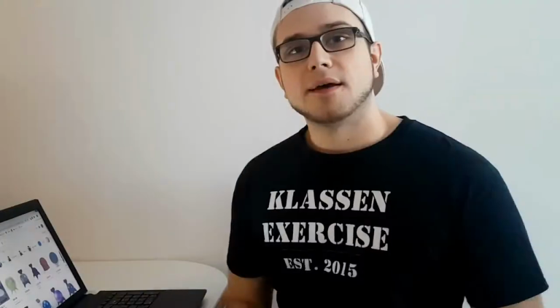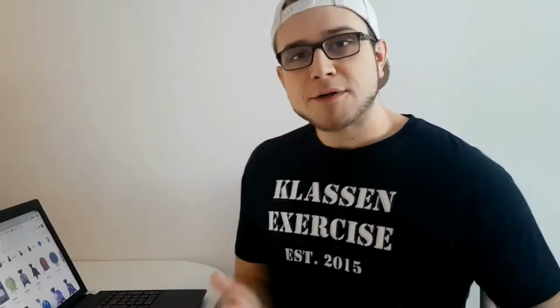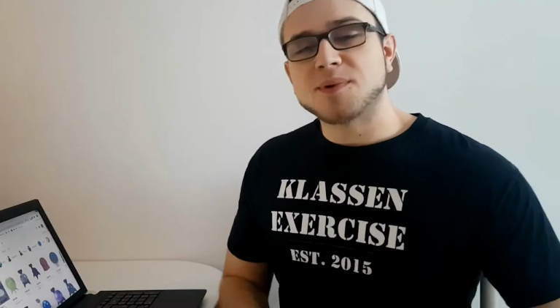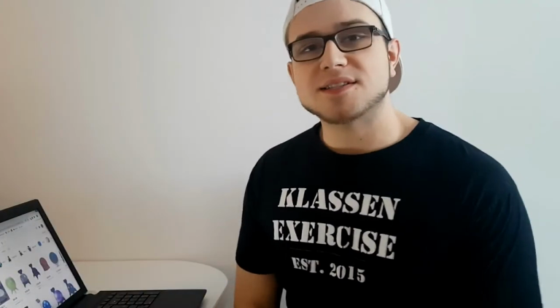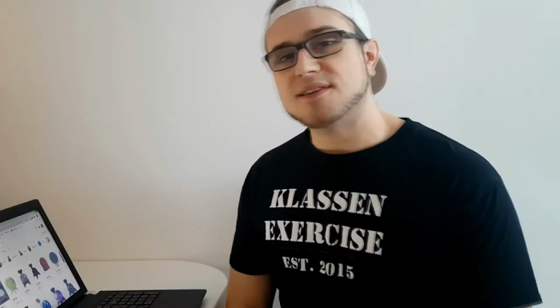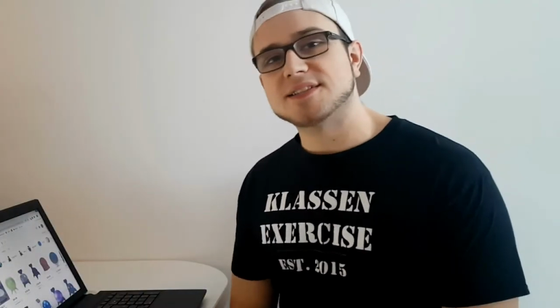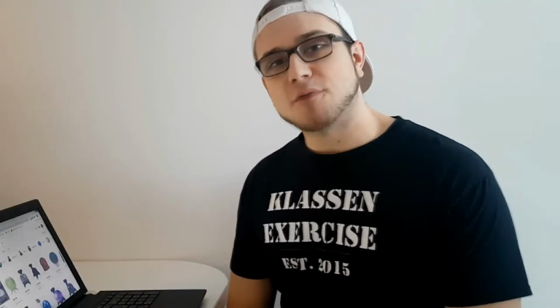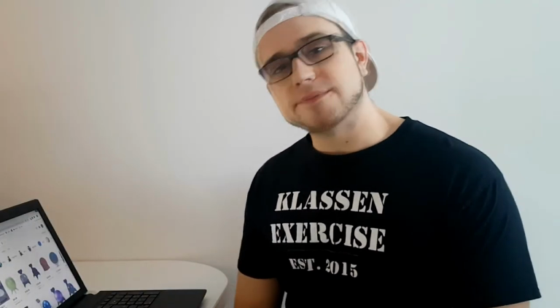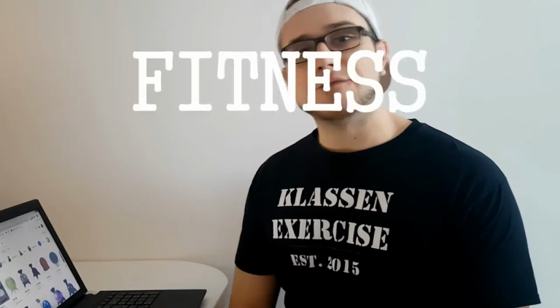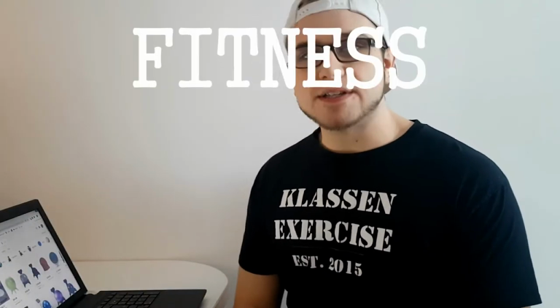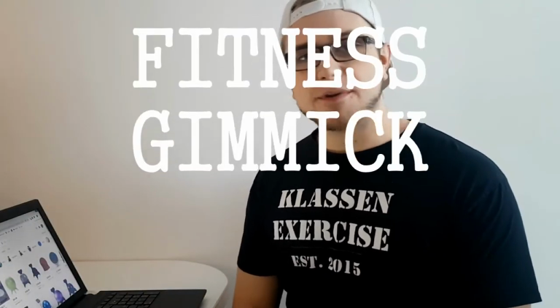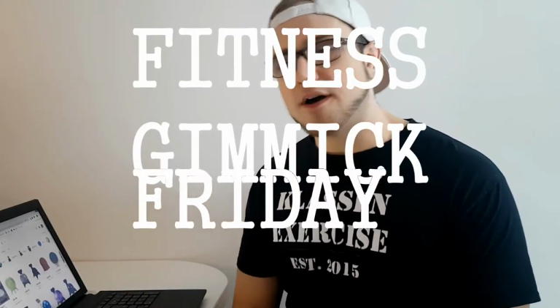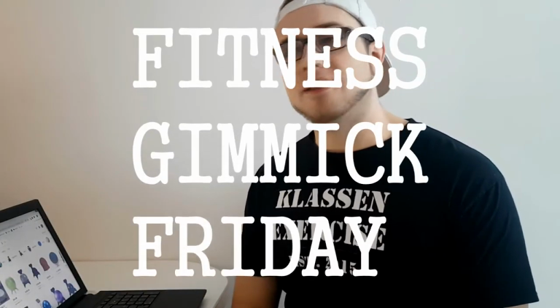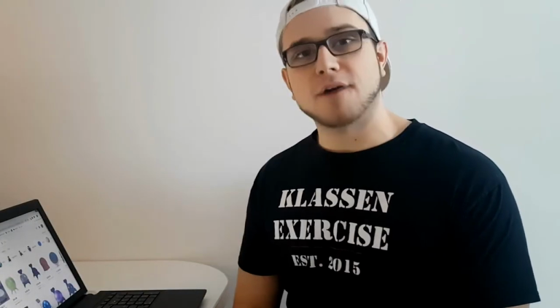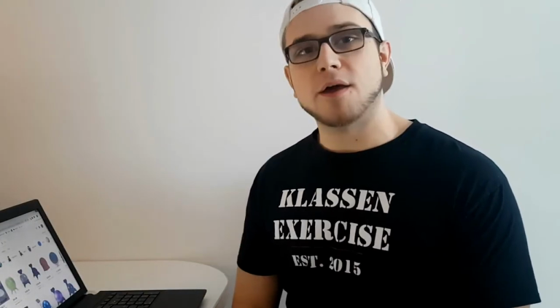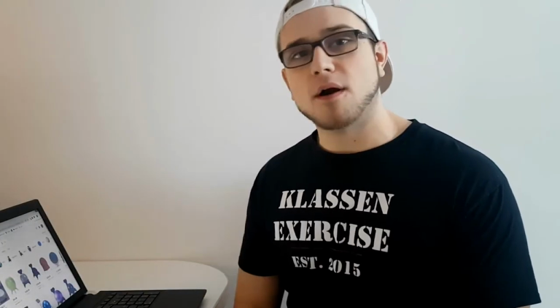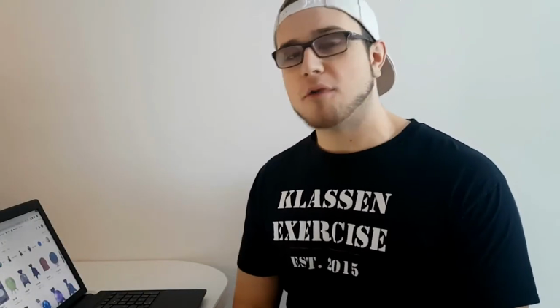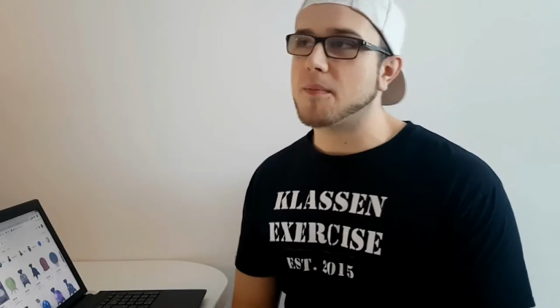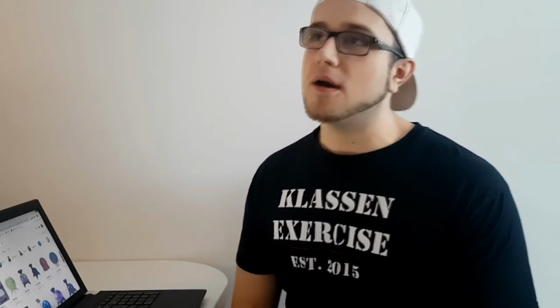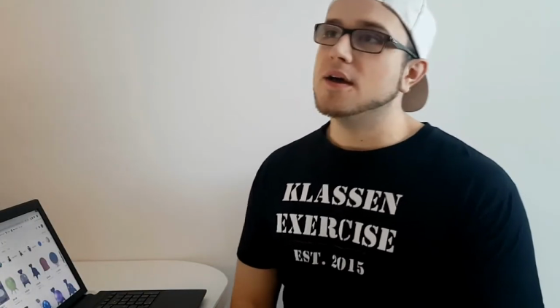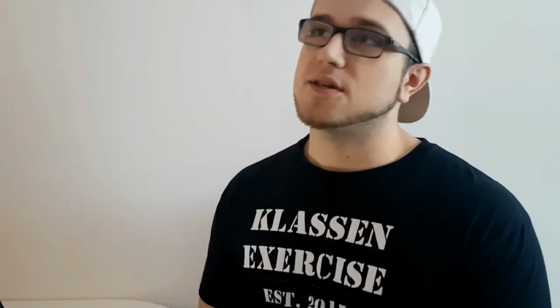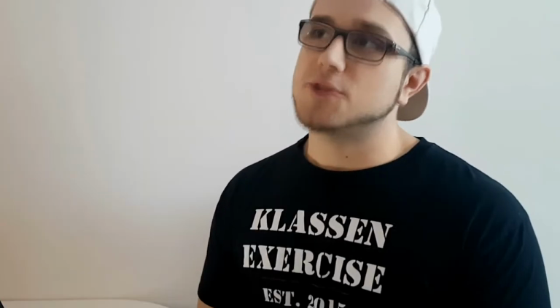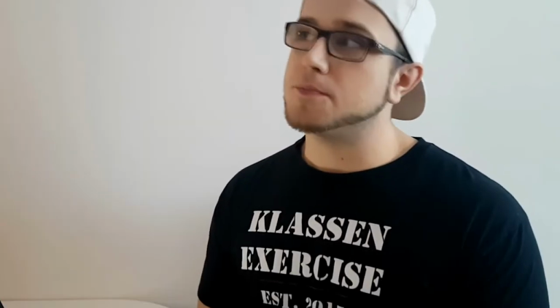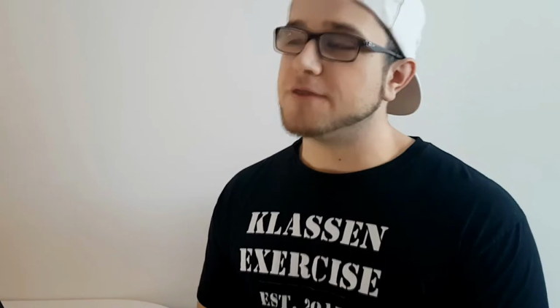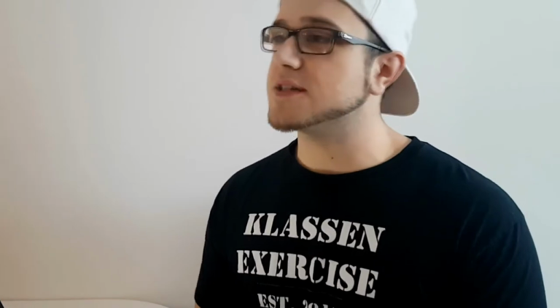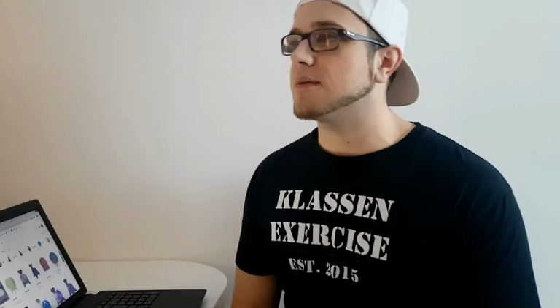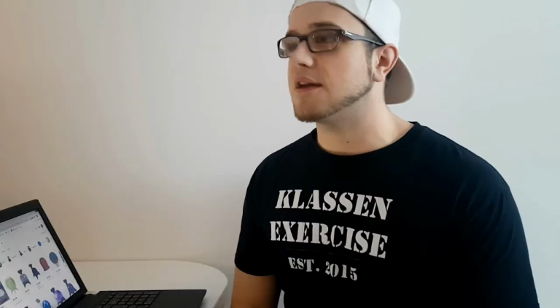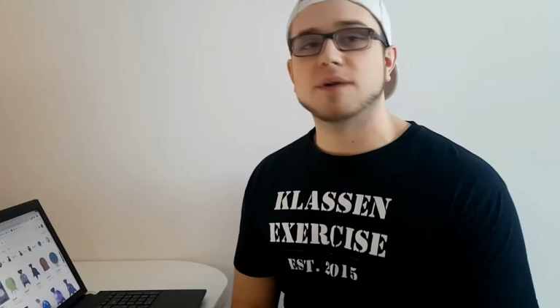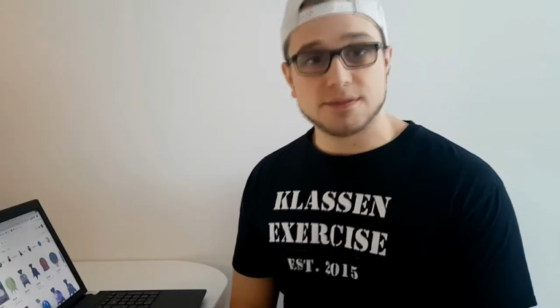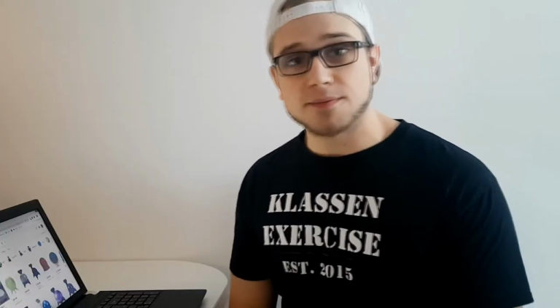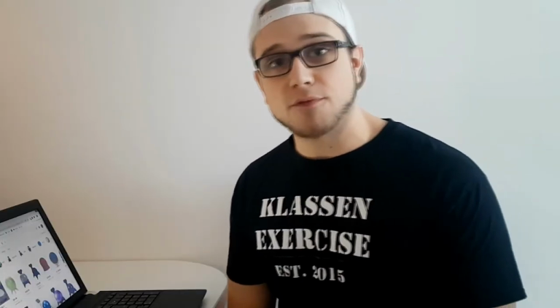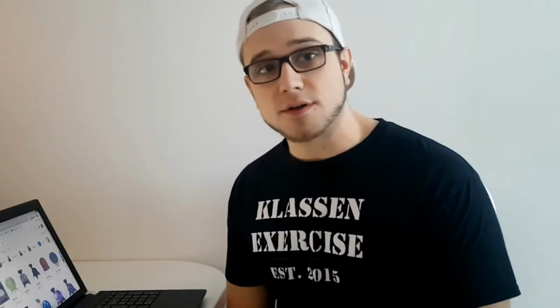Hey, what is up guys? Klaus Nex here and welcome to Fitness Gimmick Friday — the Friday where I rip apart some stupid fitness gimmick that everybody seems to believe works.